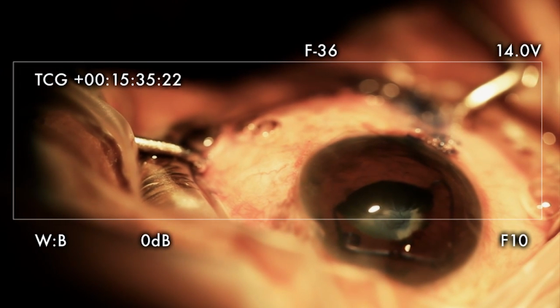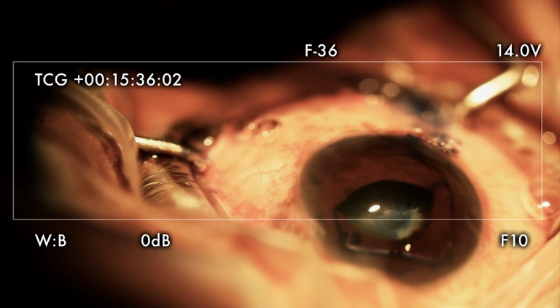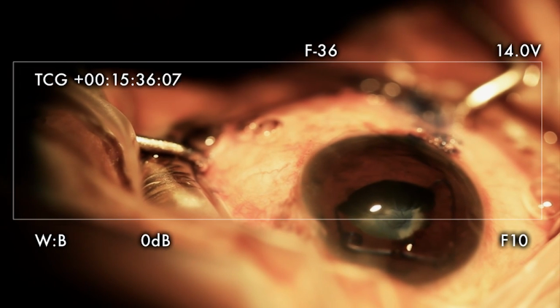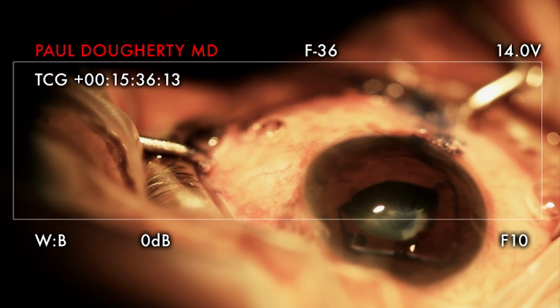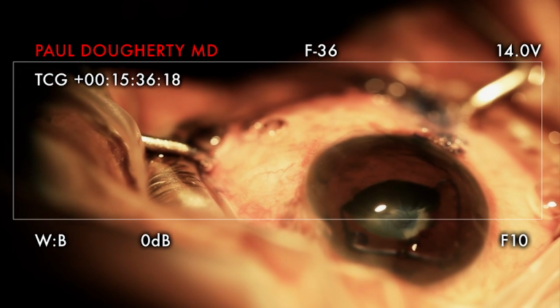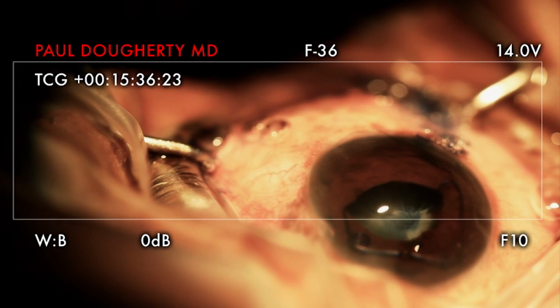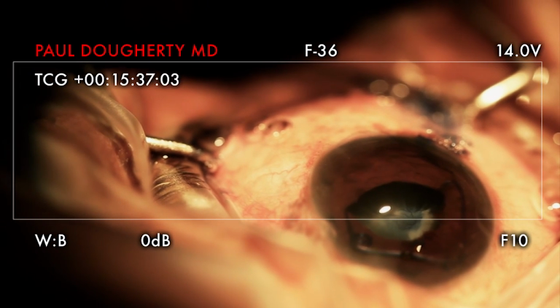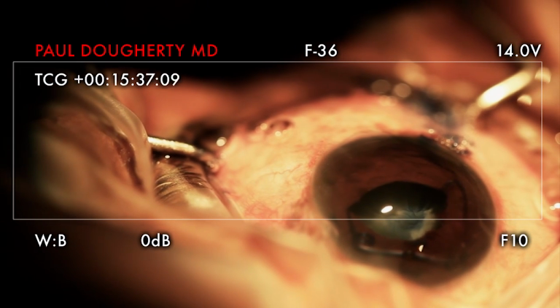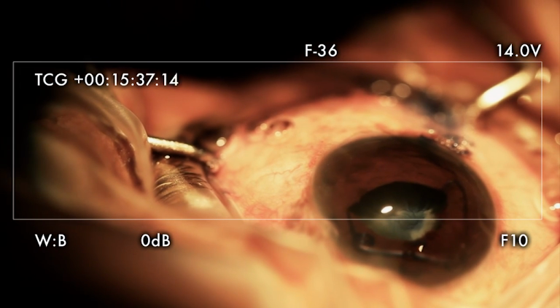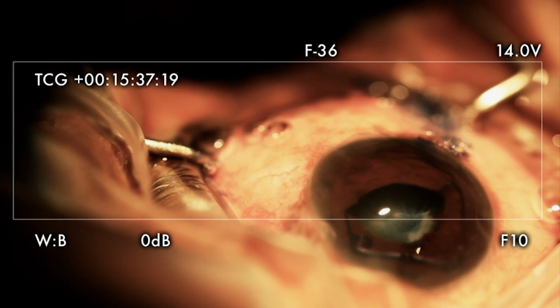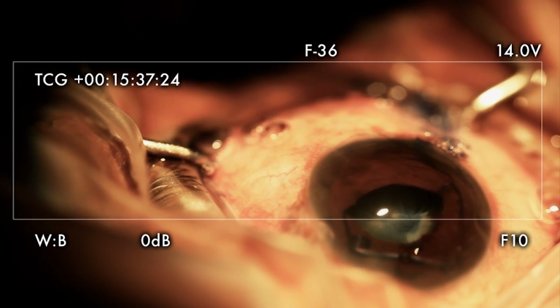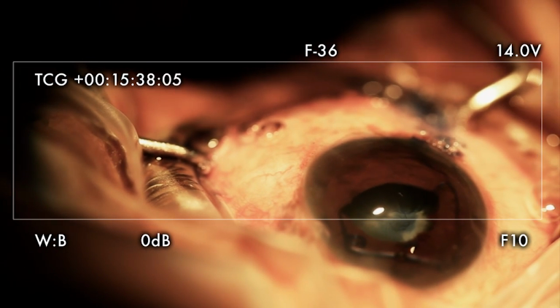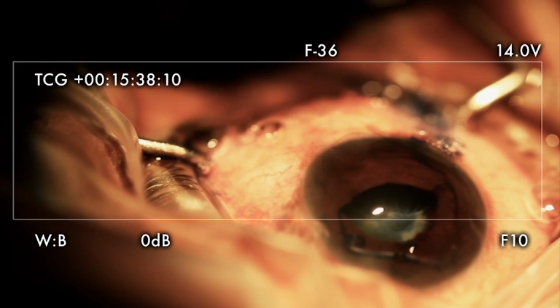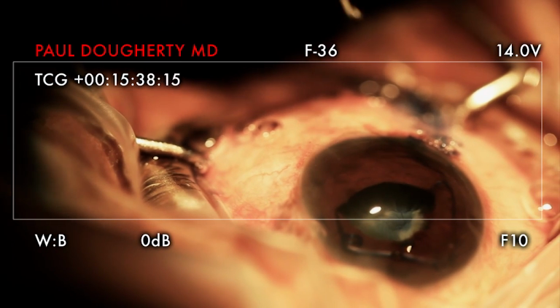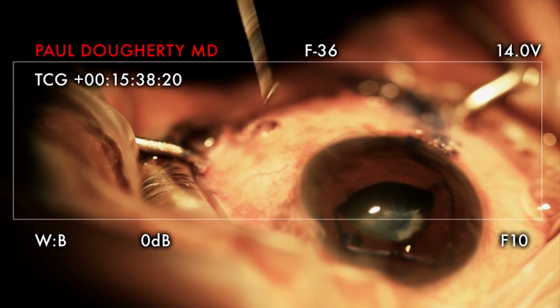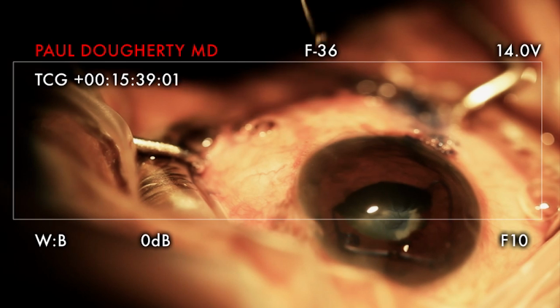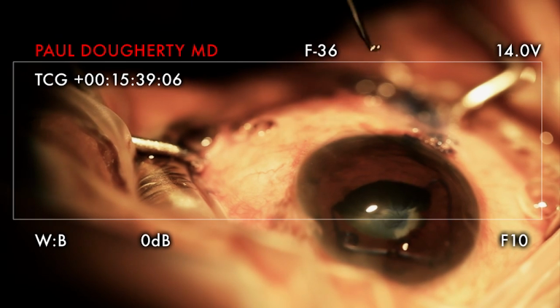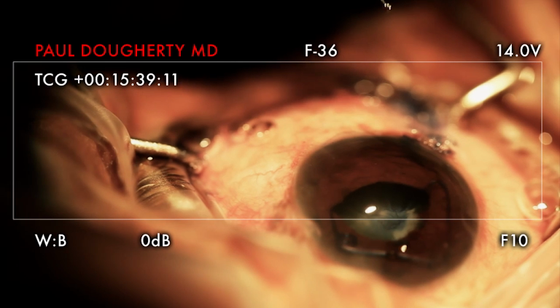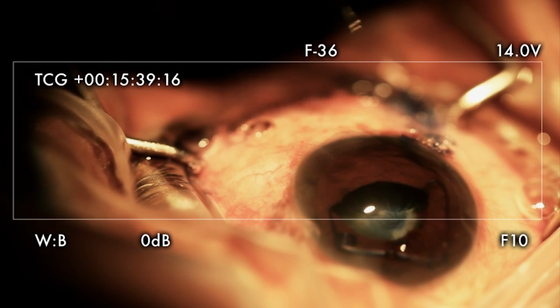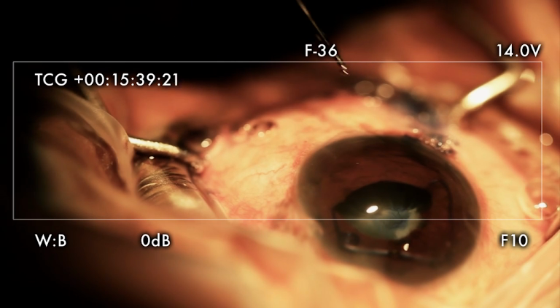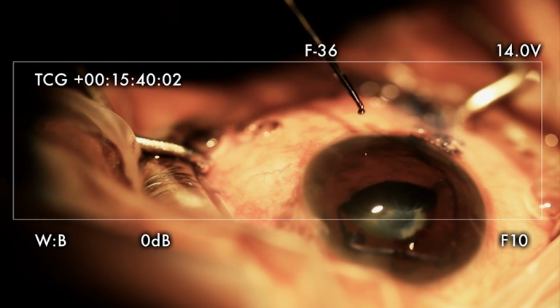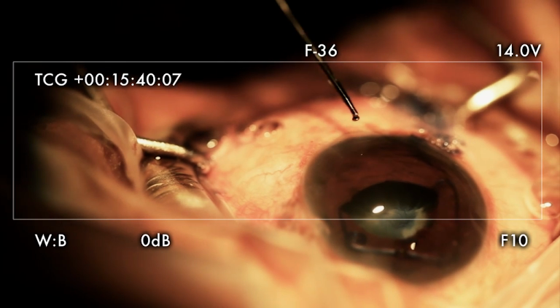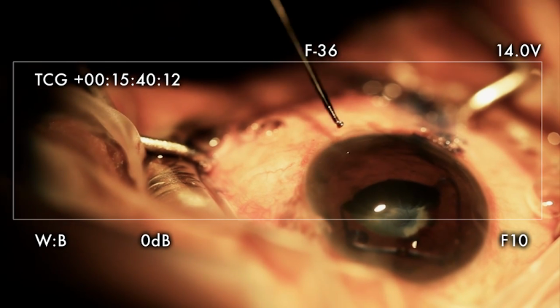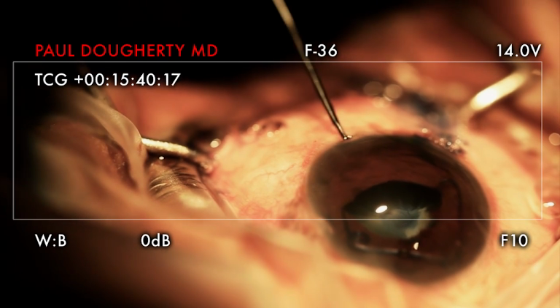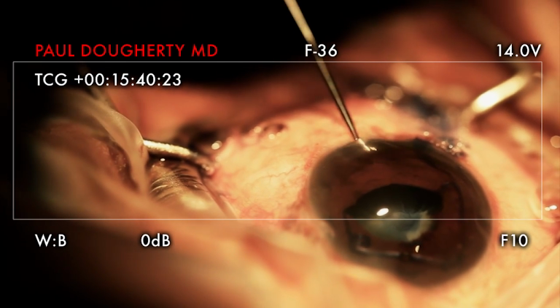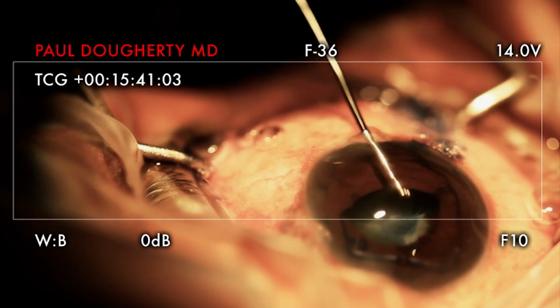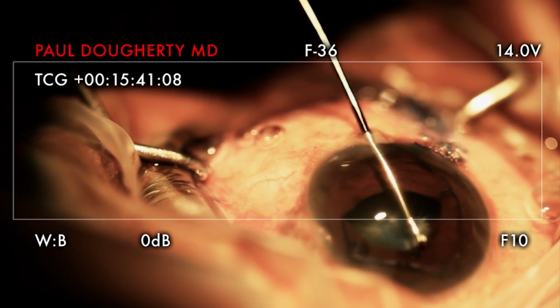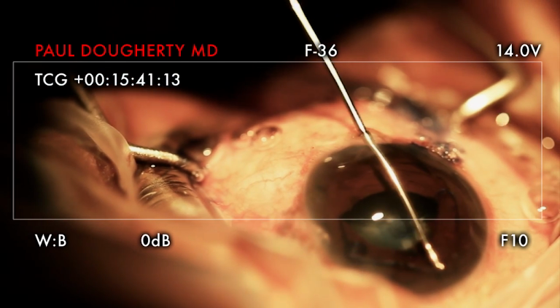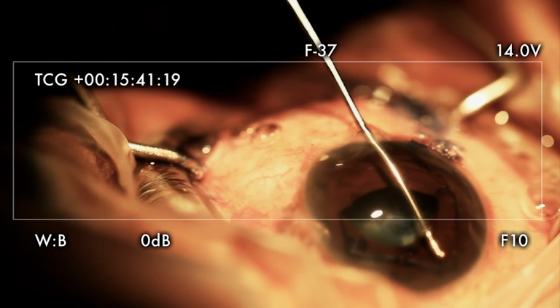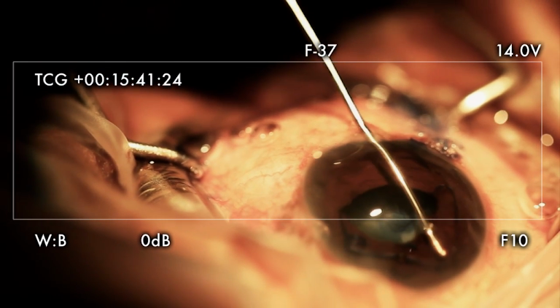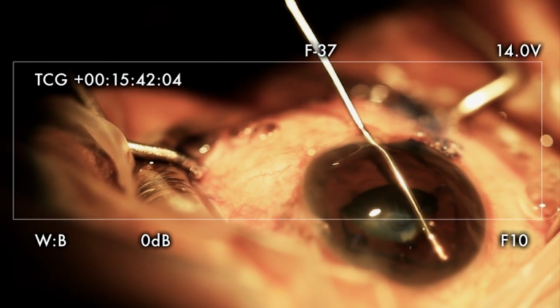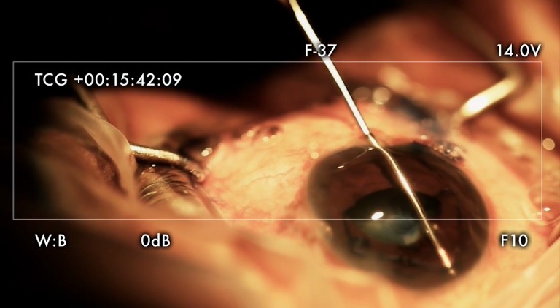I need to position the ring. What's happened is the ring — the ring, this may be...